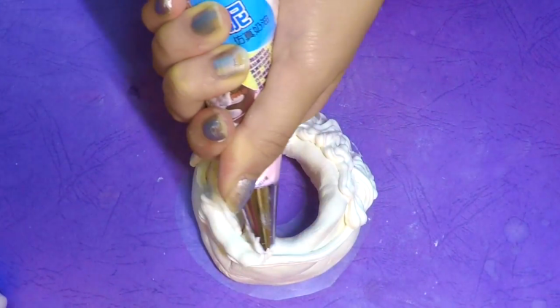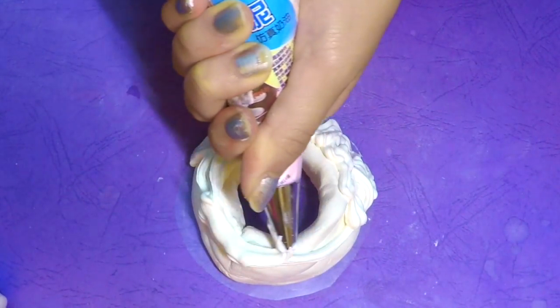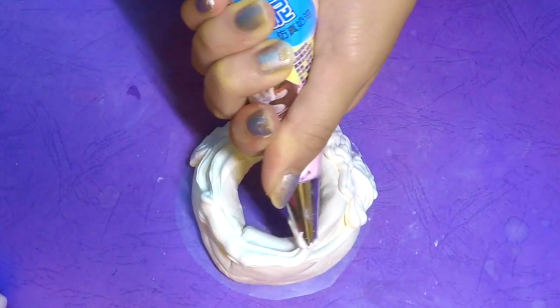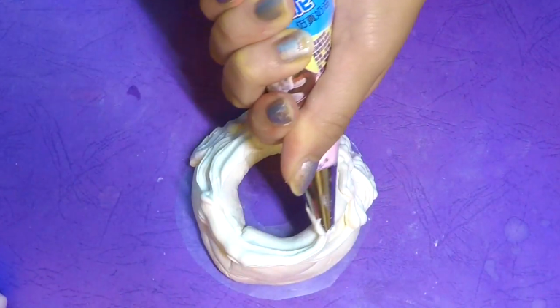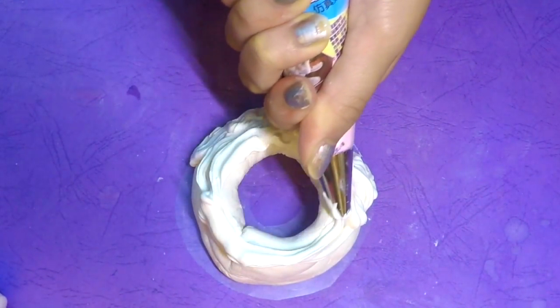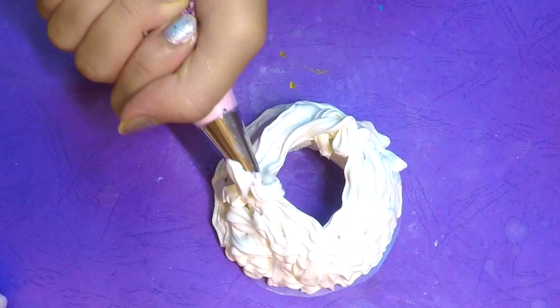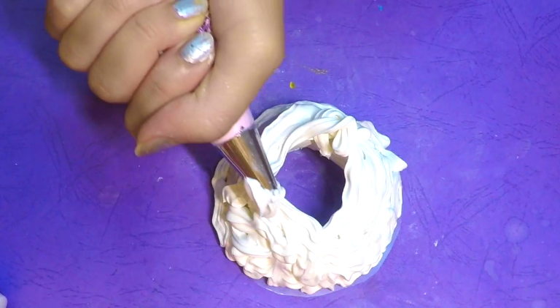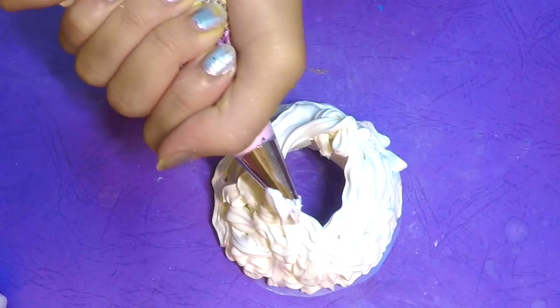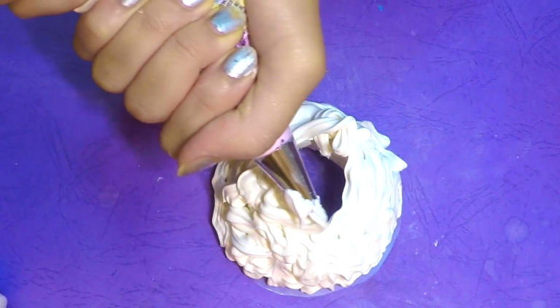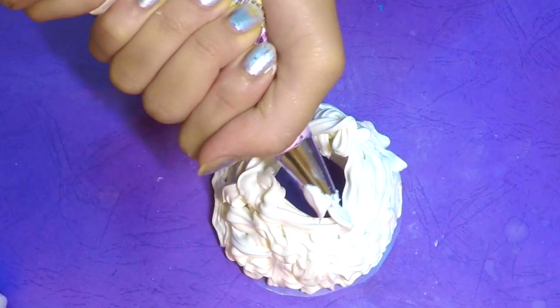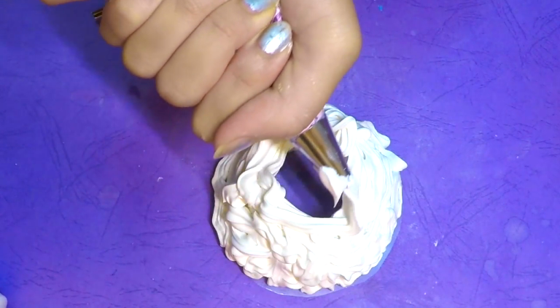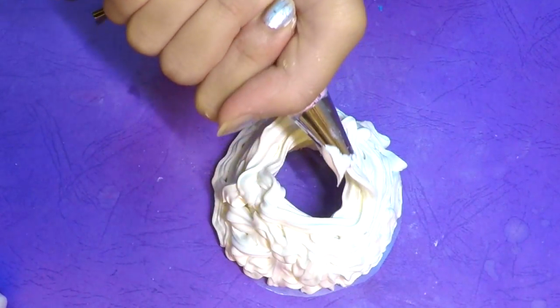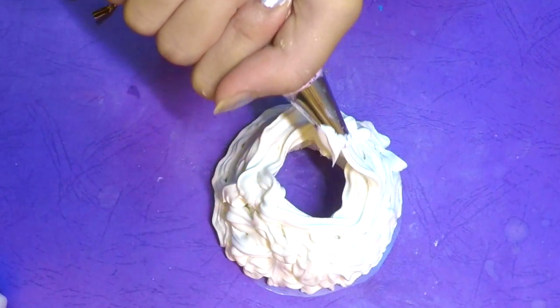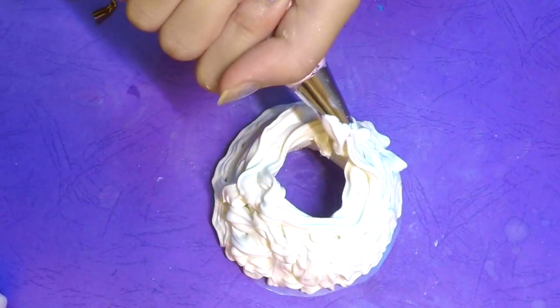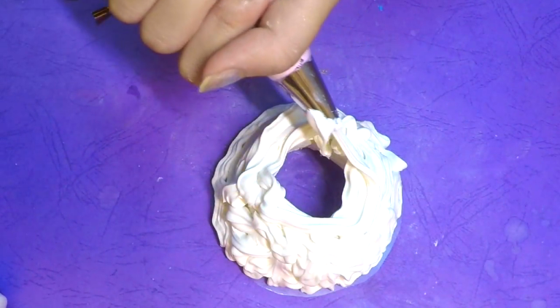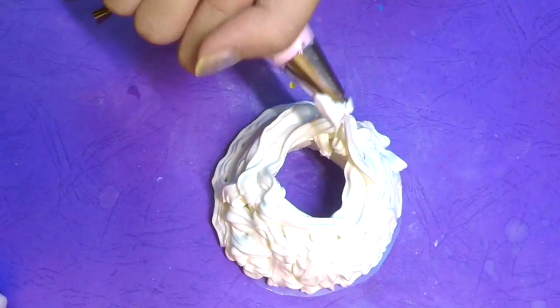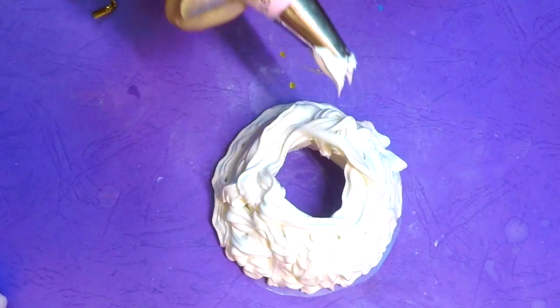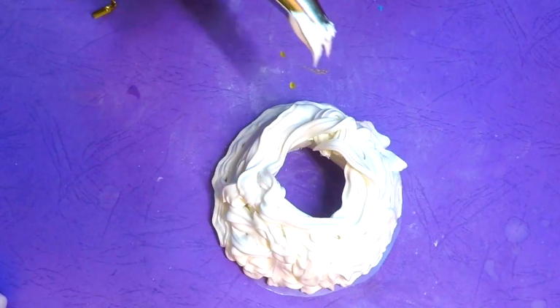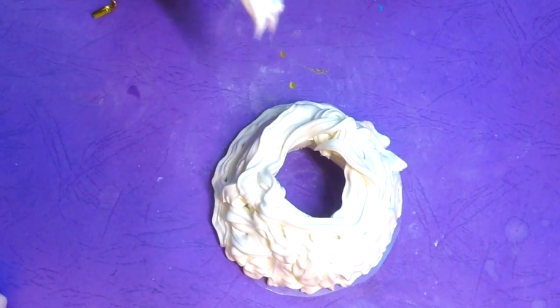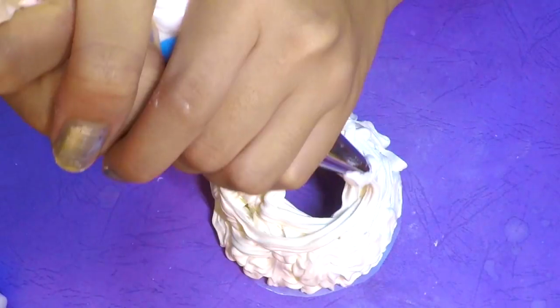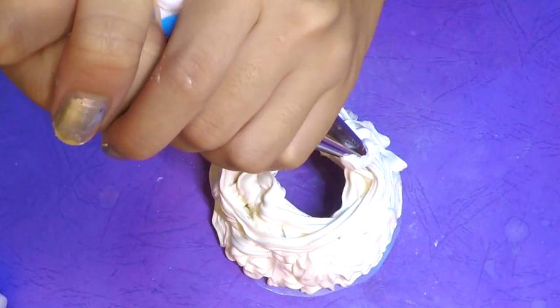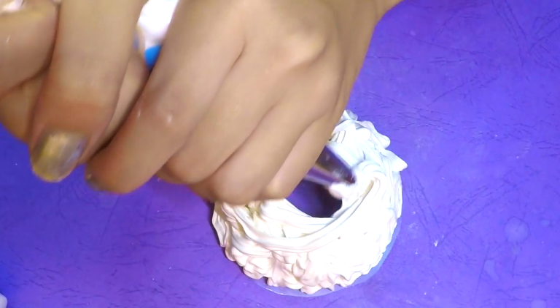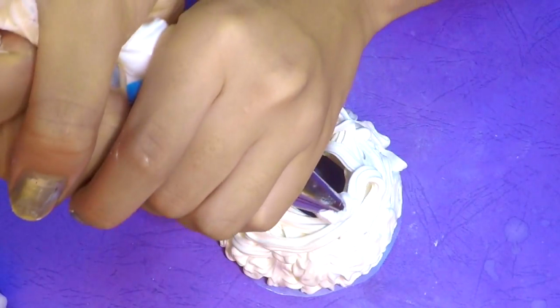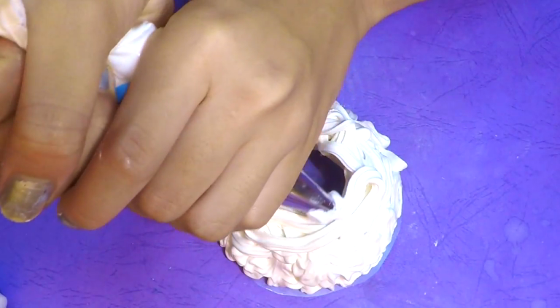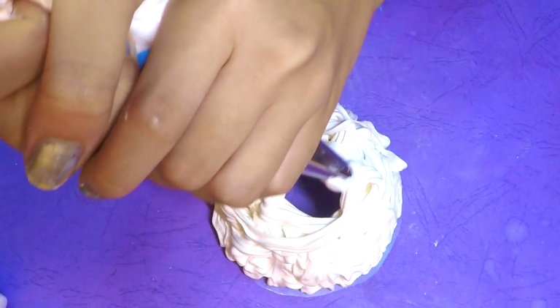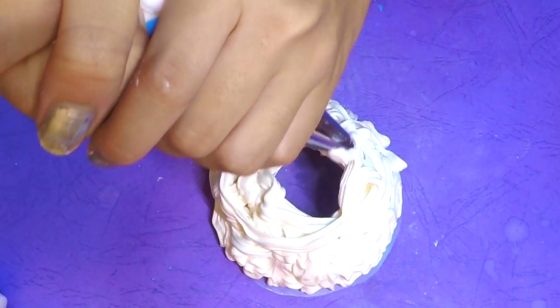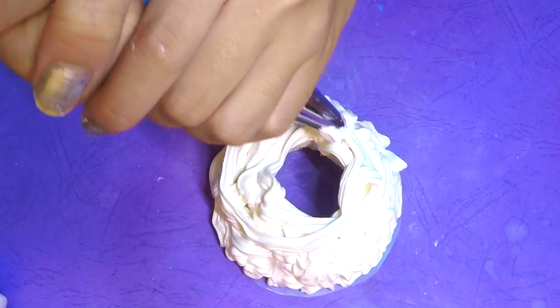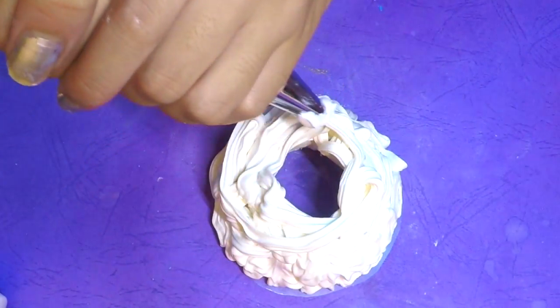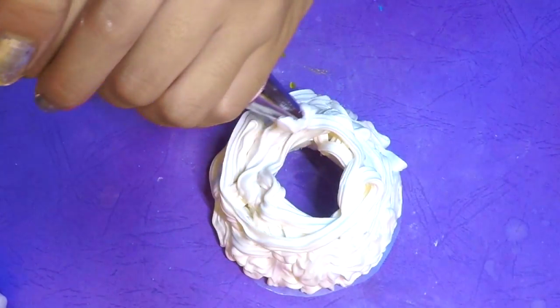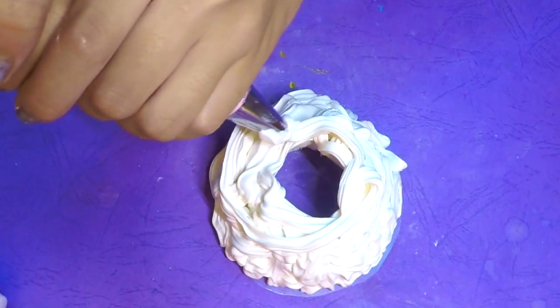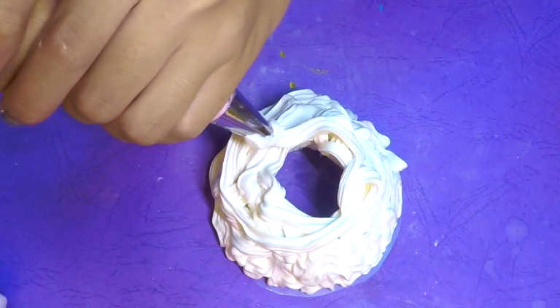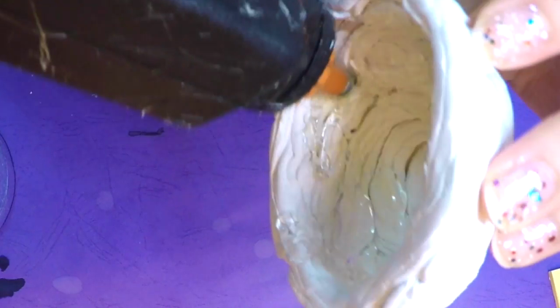After placing the icing tip on, just pipe your cream and then wait for it to dry, which takes up to about five hours to completely dry.